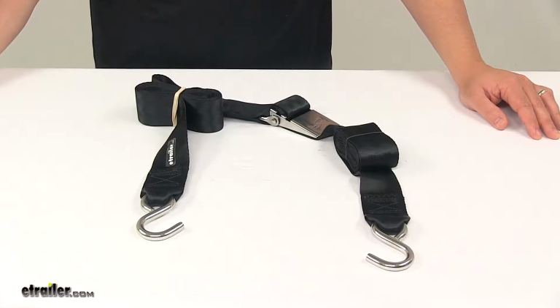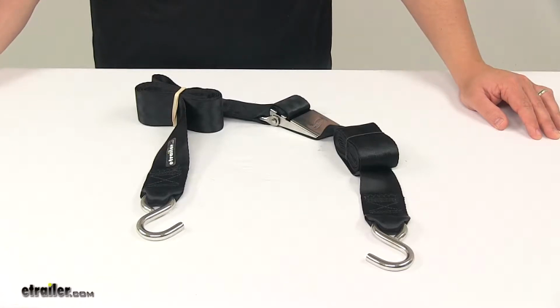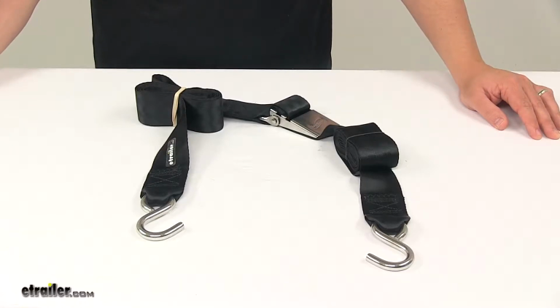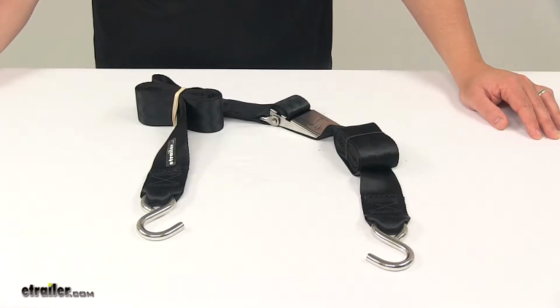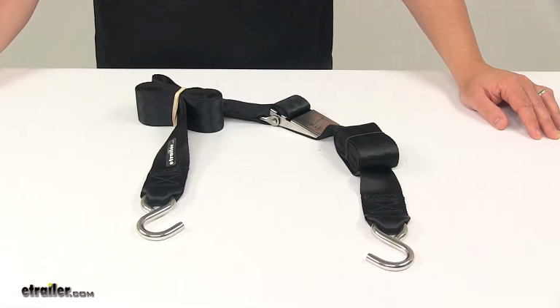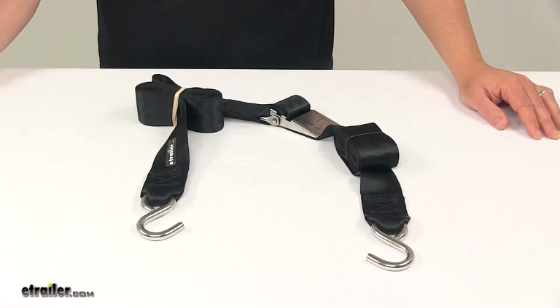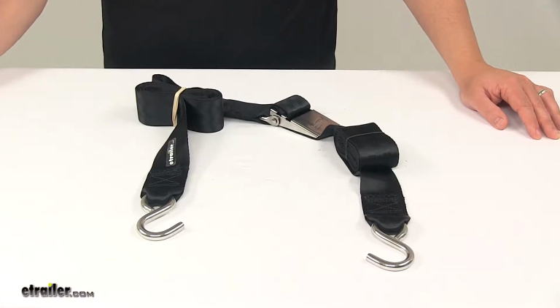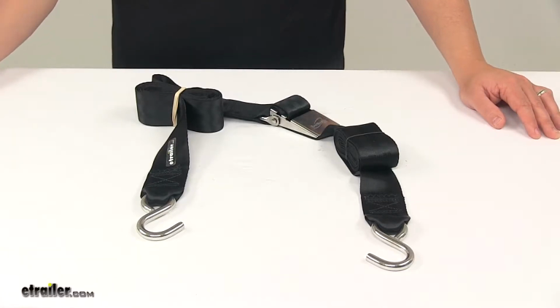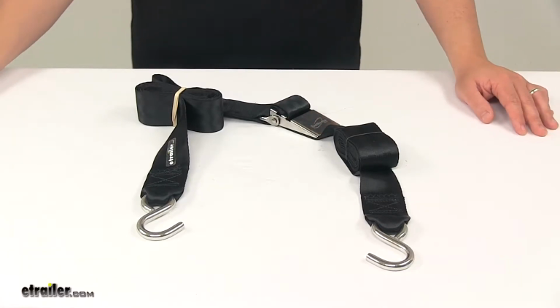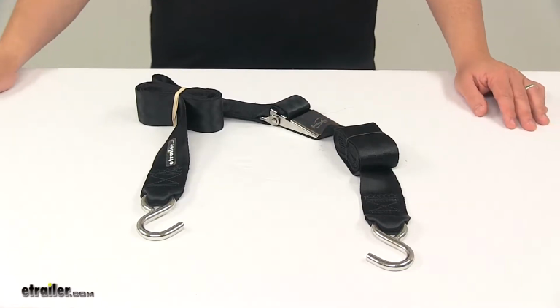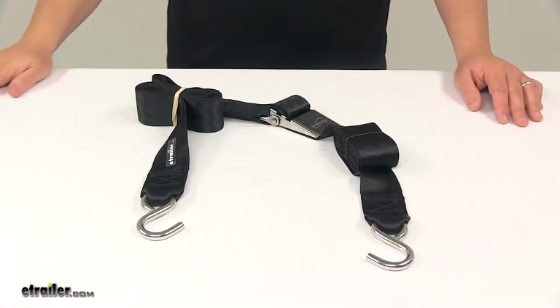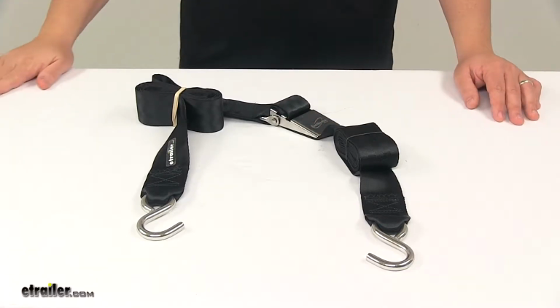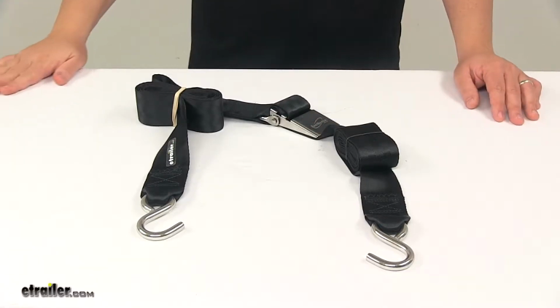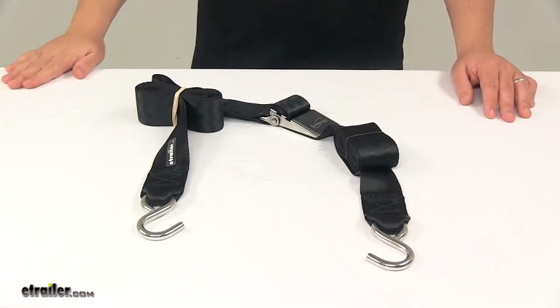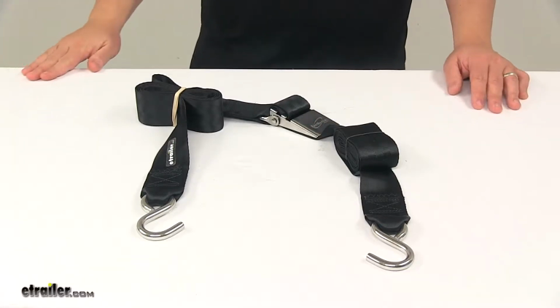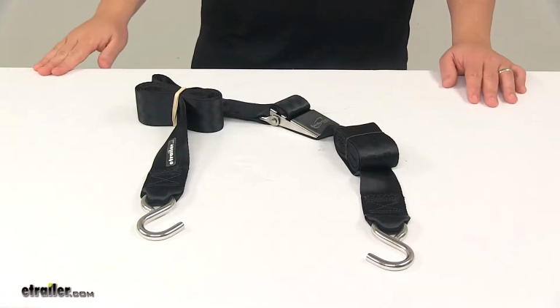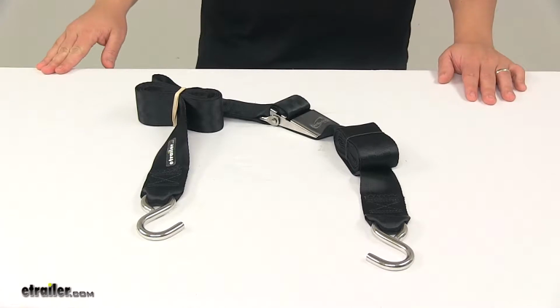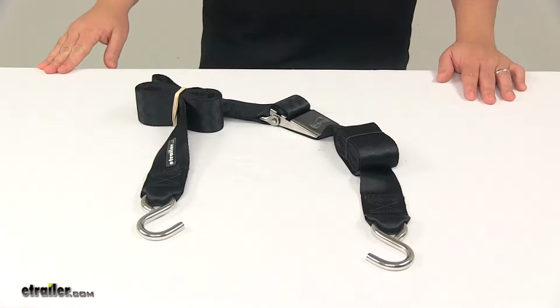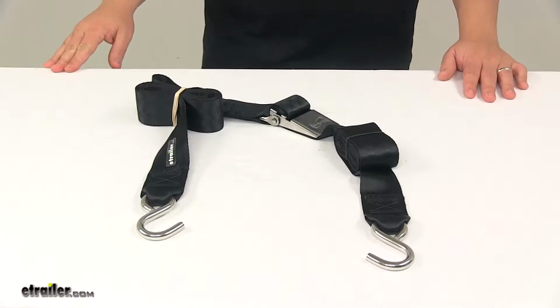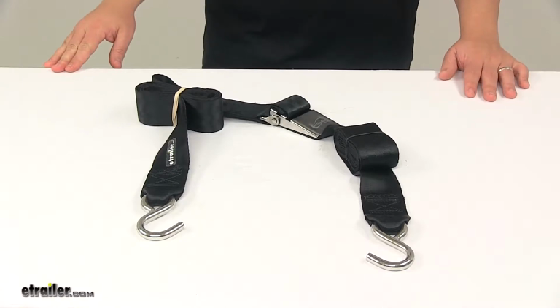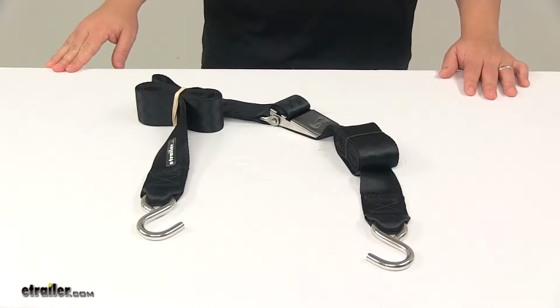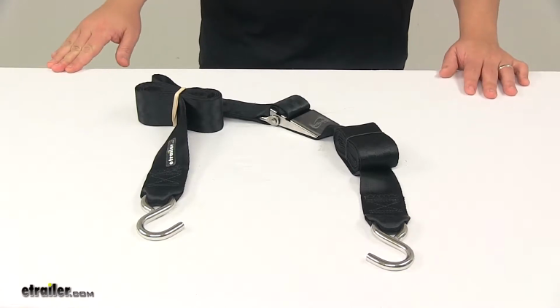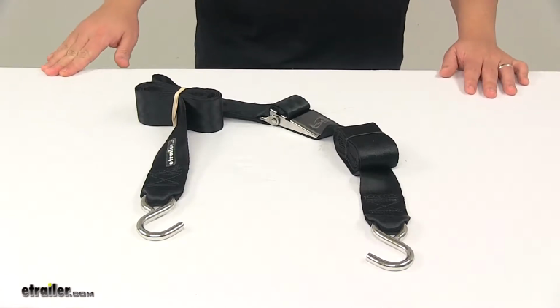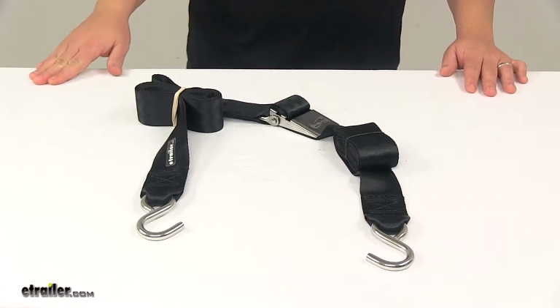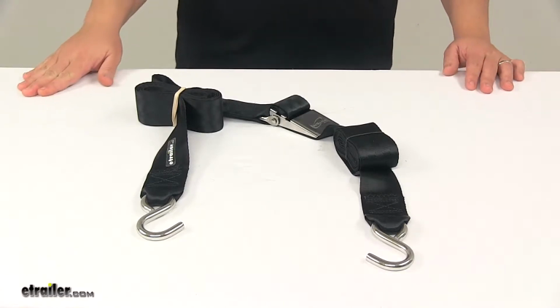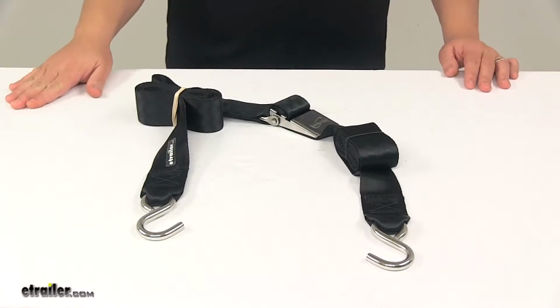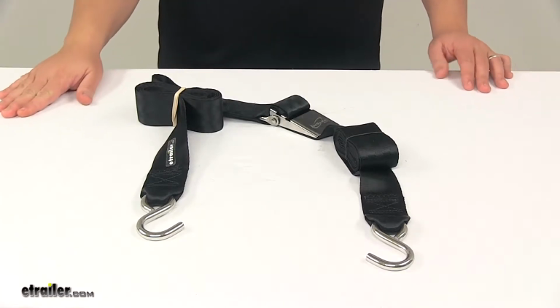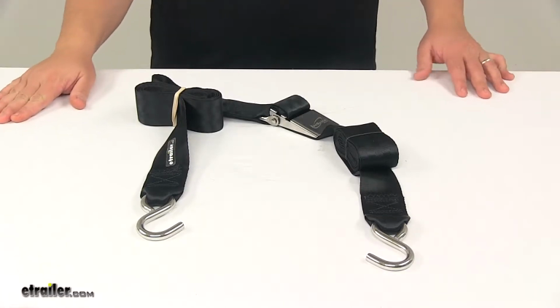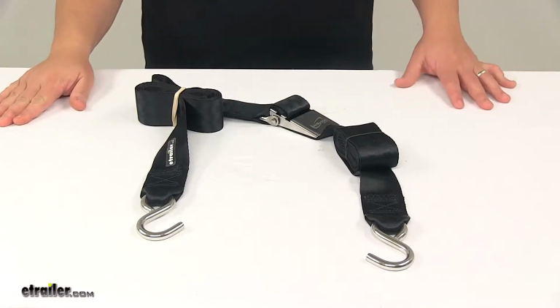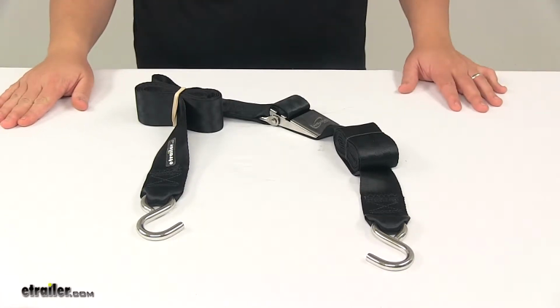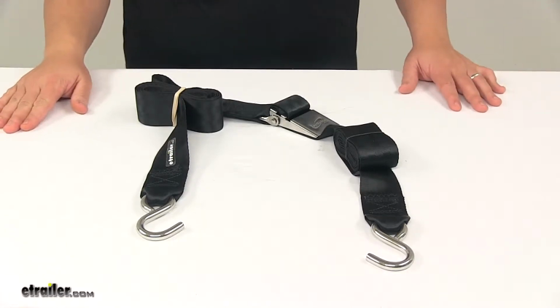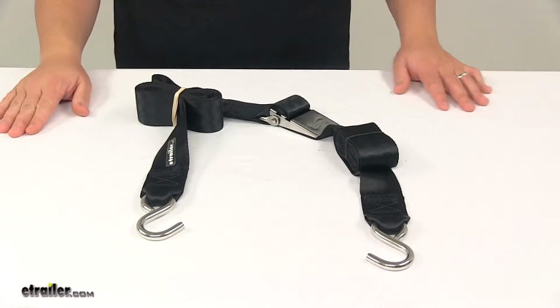Today we're taking a look at the Boat Buckle Quick-Lock Gunwale Tie-Down Strap. This tie-down strap lets you firmly secure your boat to your trailer.